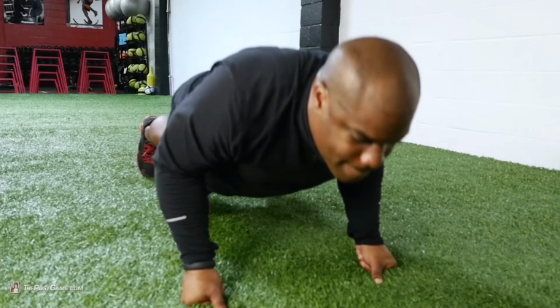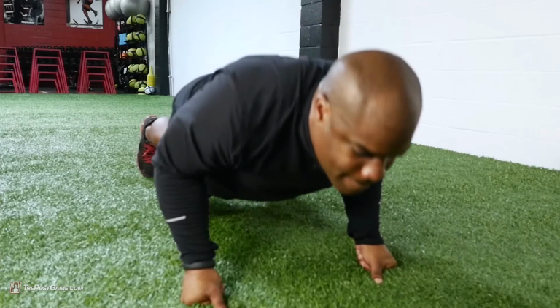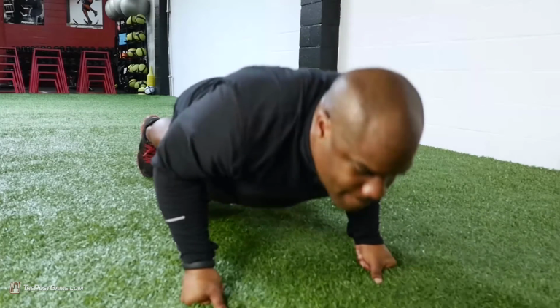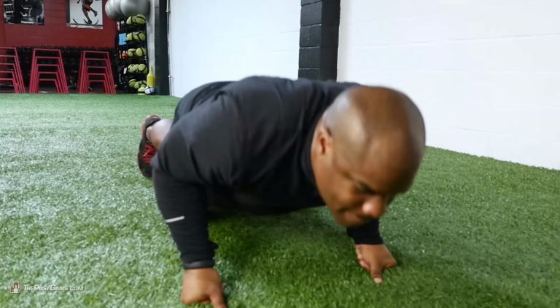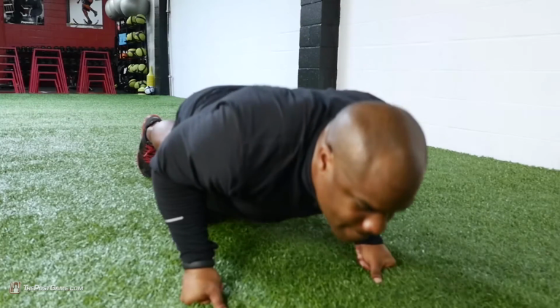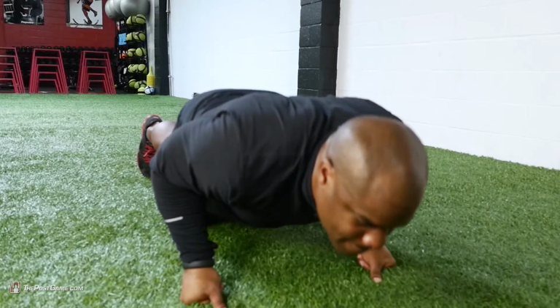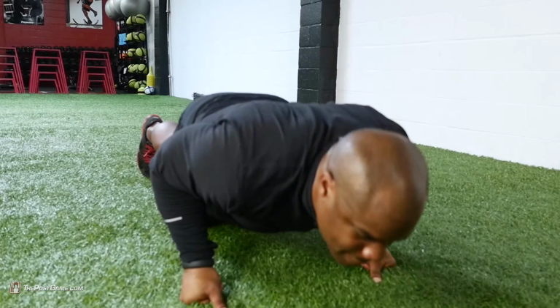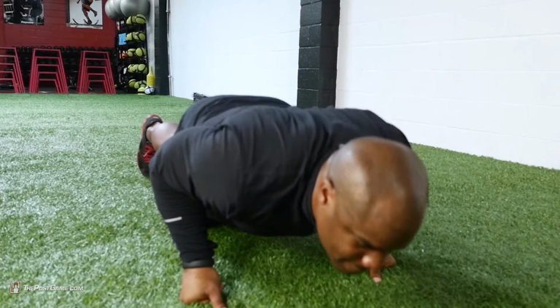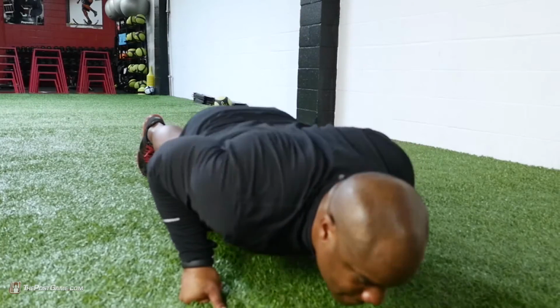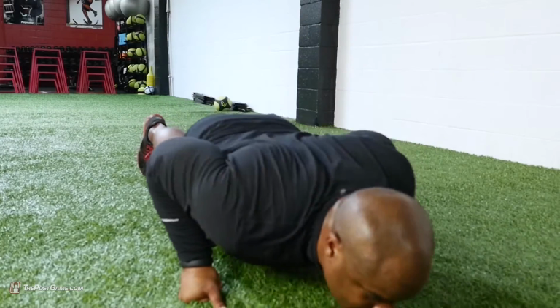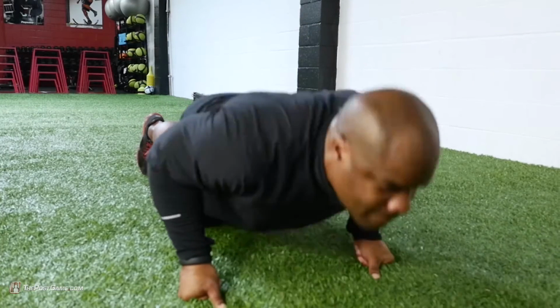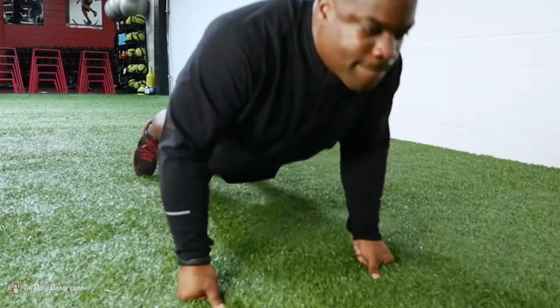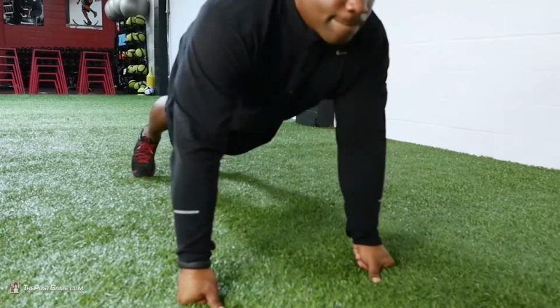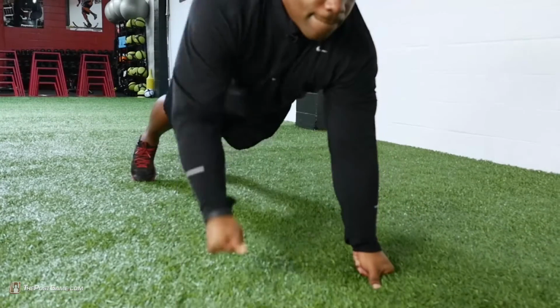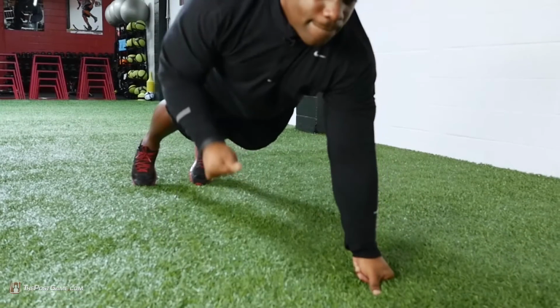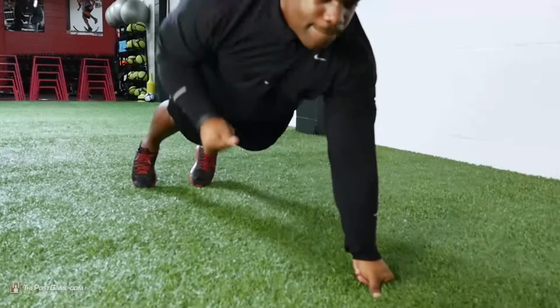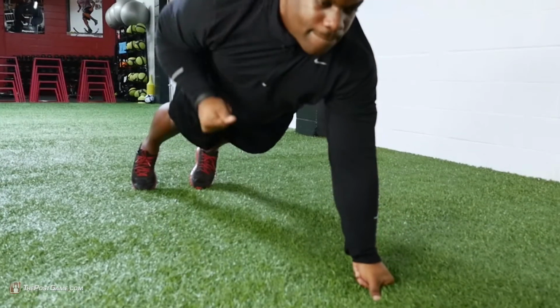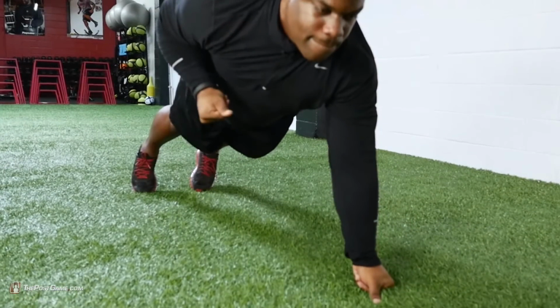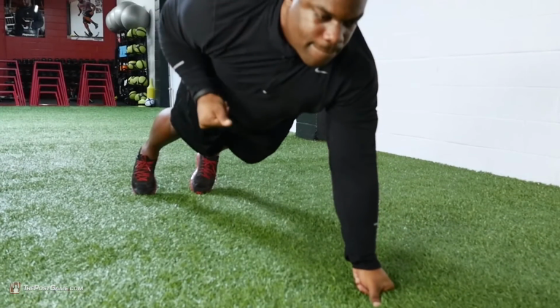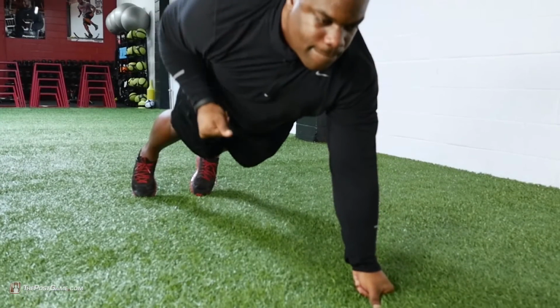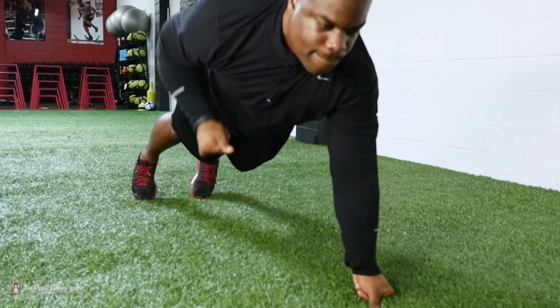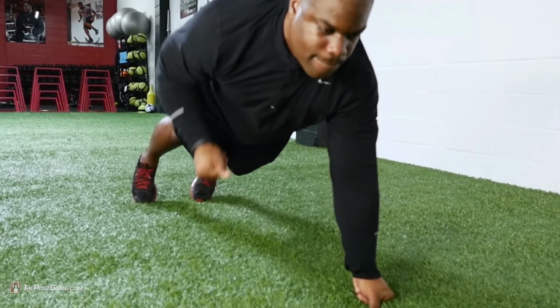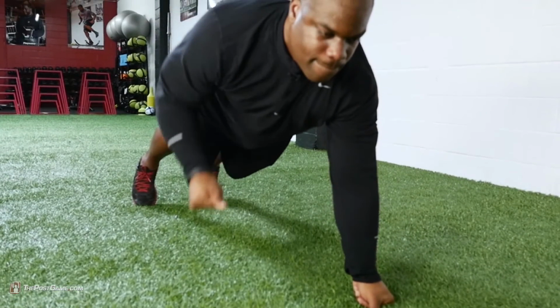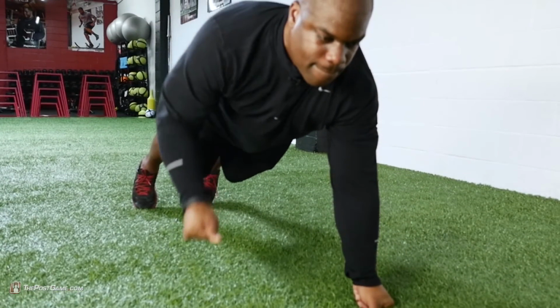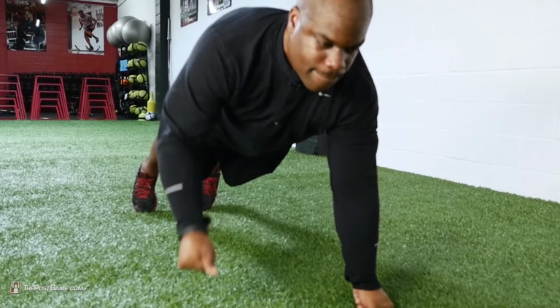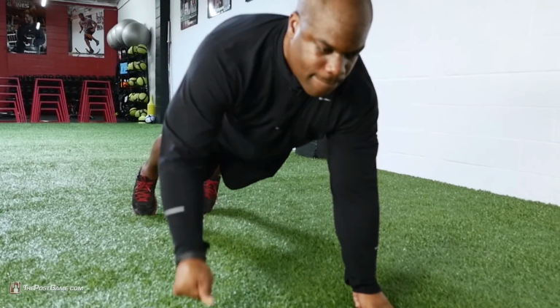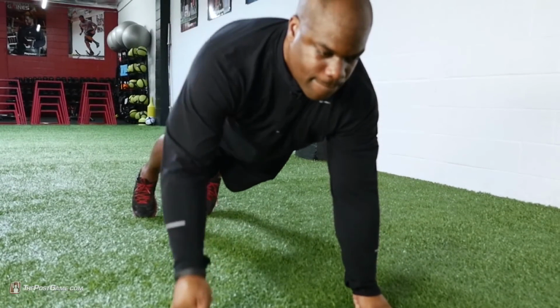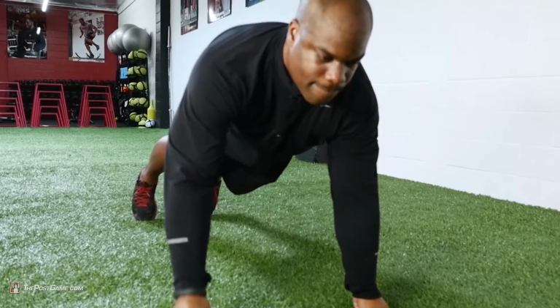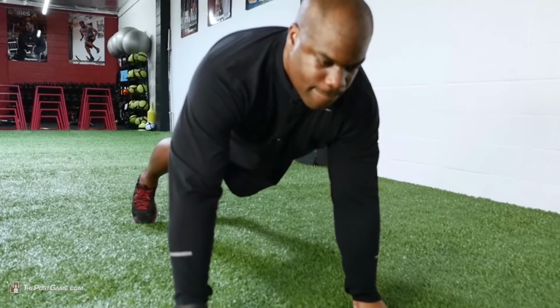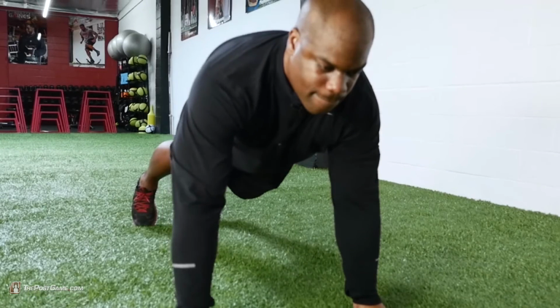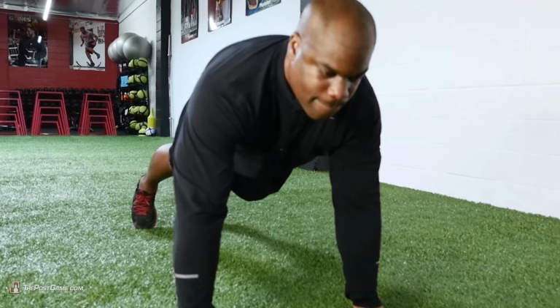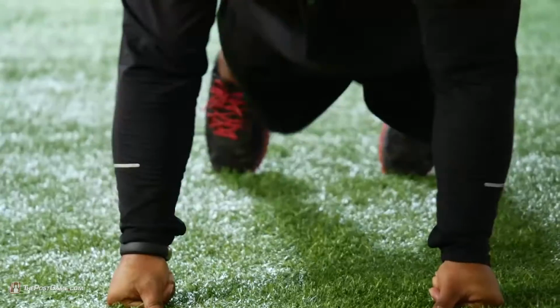The great thing about doing a push-up to row is it really forces your body to stabilize, which helps with core strength.